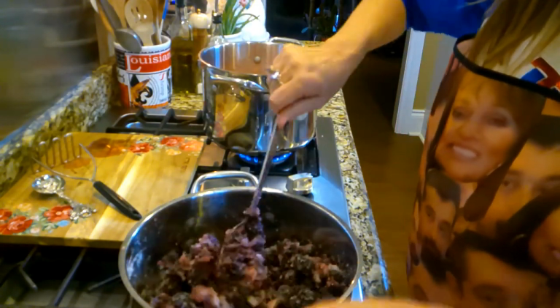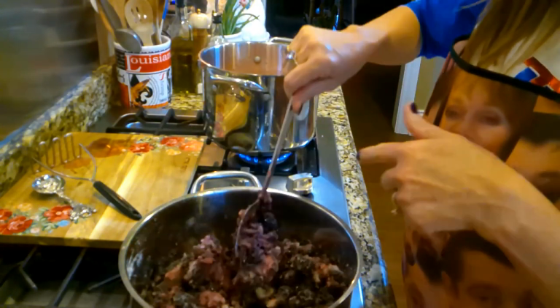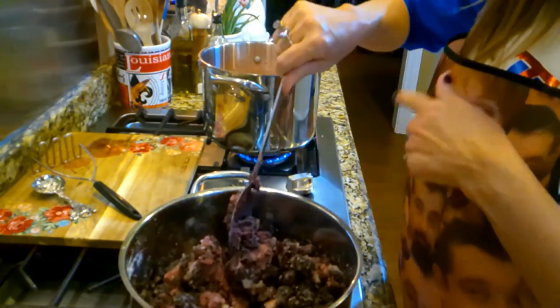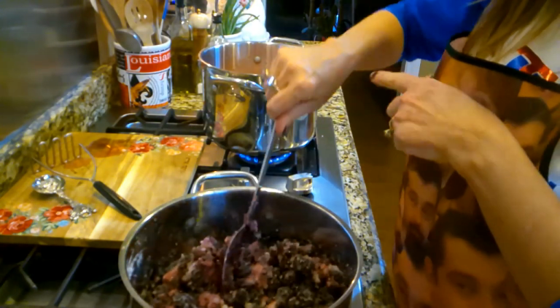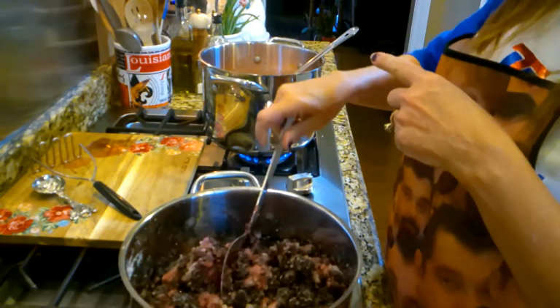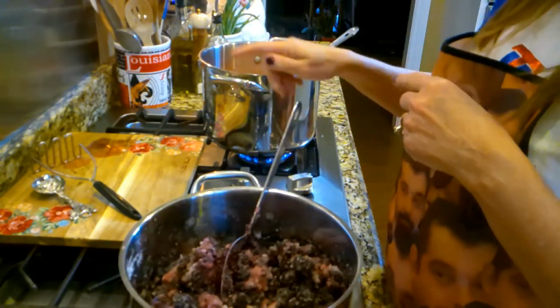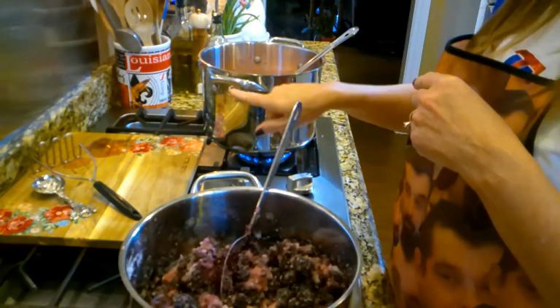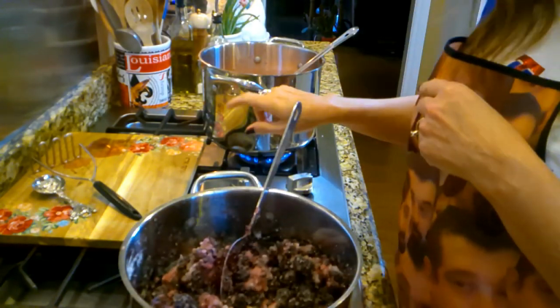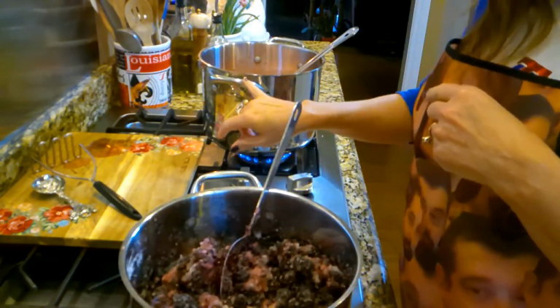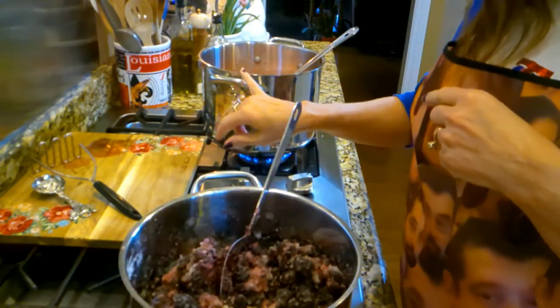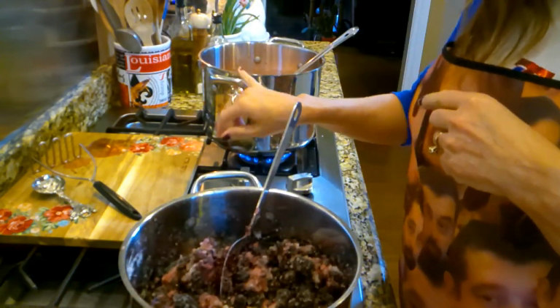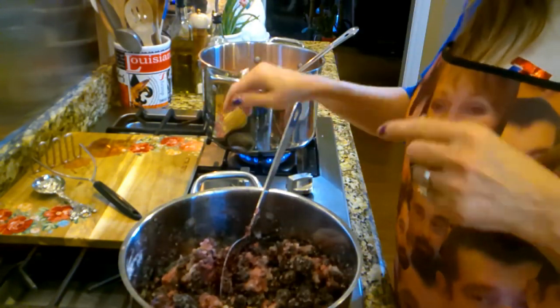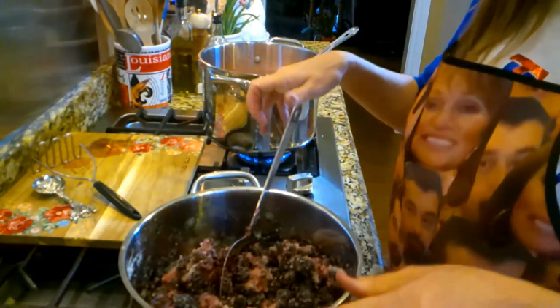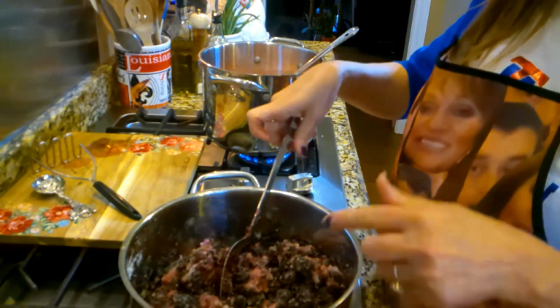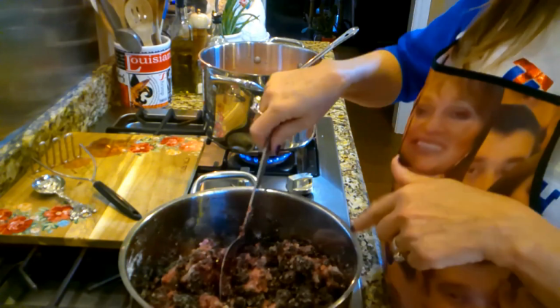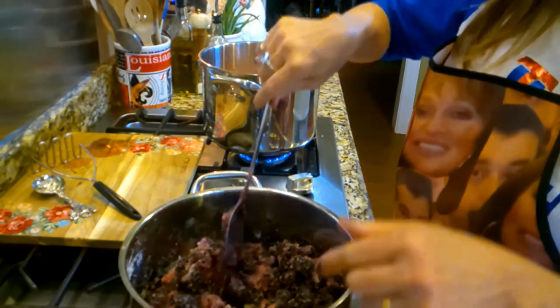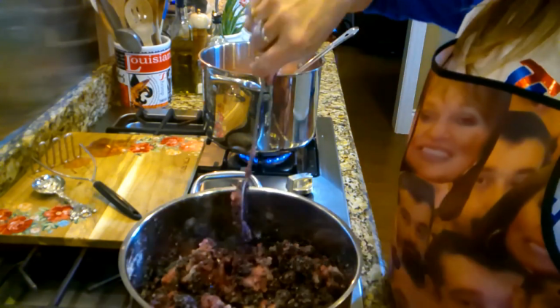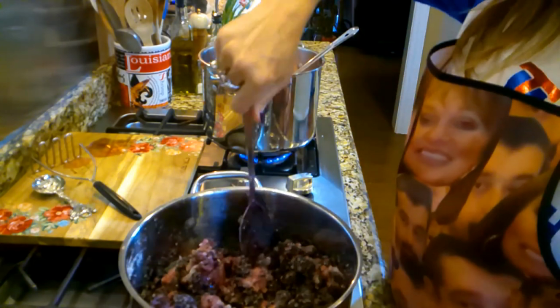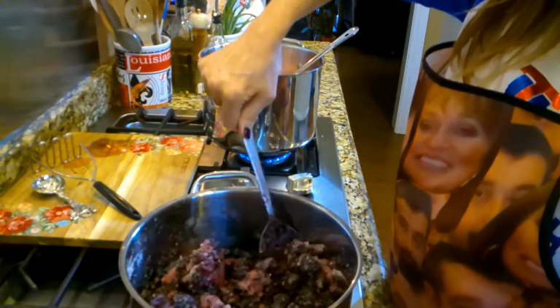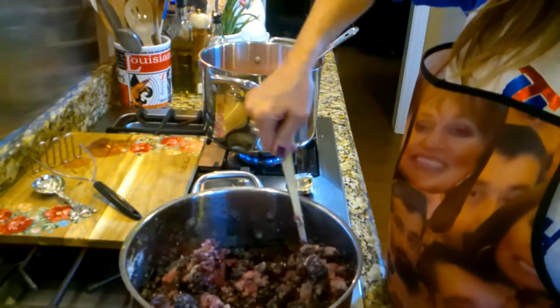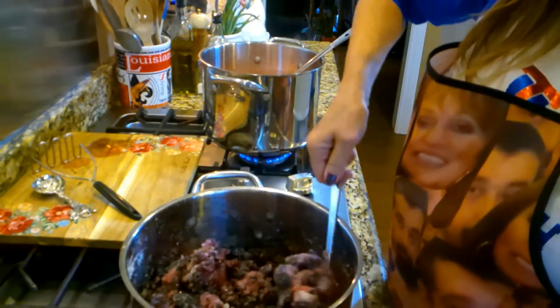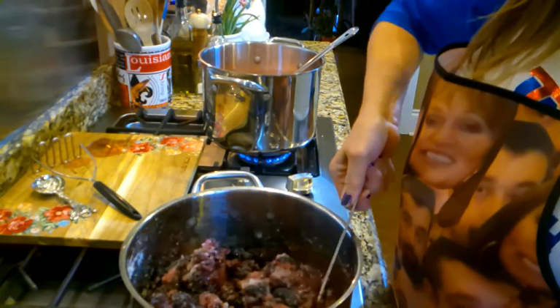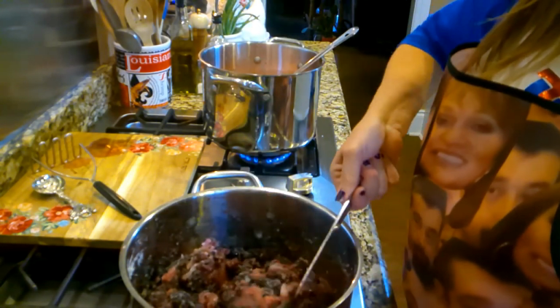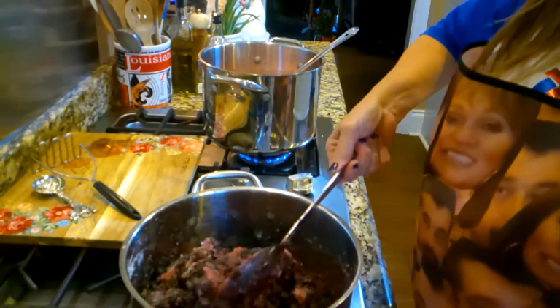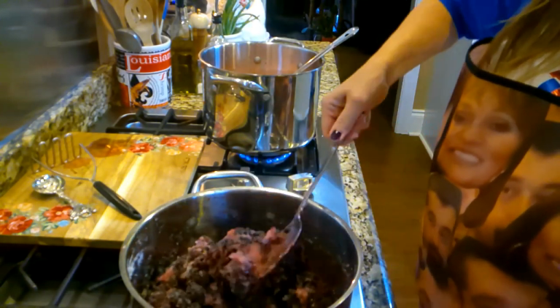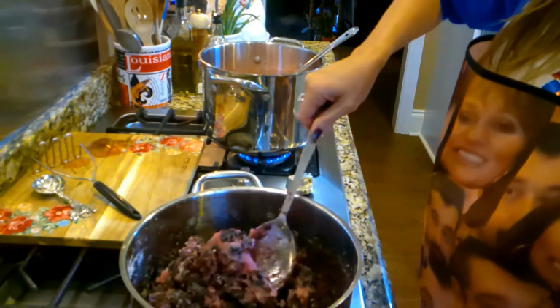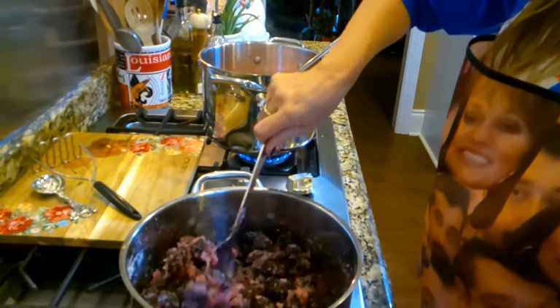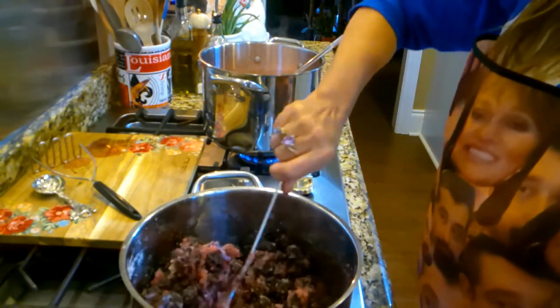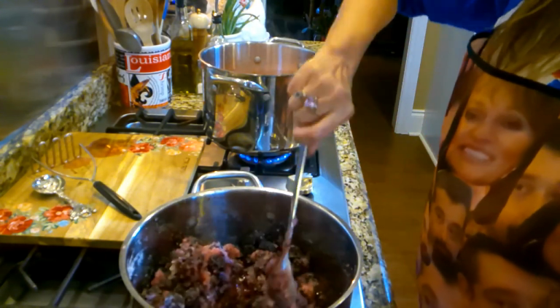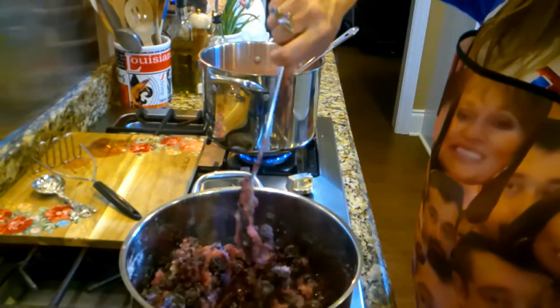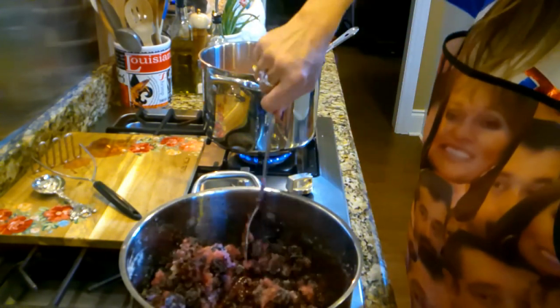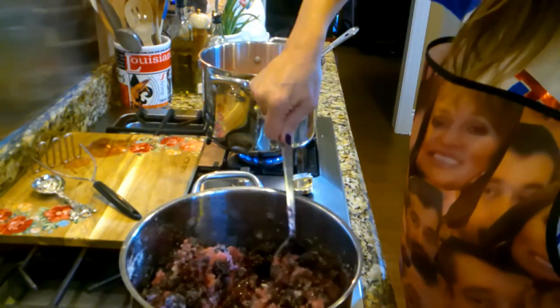I don't know why it is, but the traditional thing to go with scones is strawberry — but I love blackberry. Love that flavor.